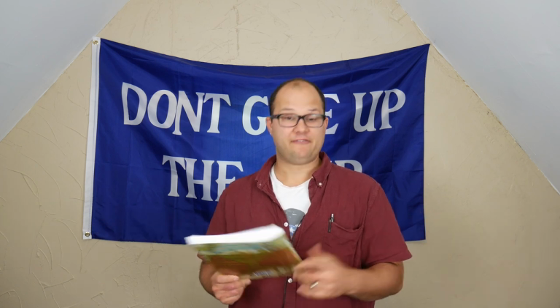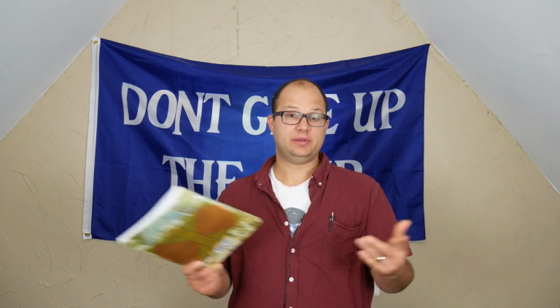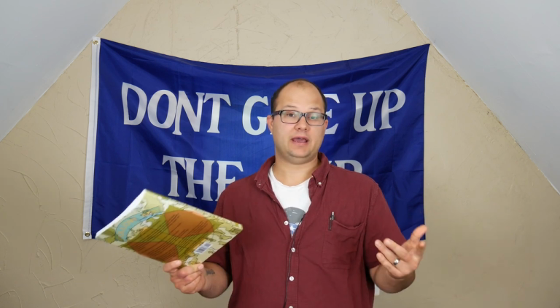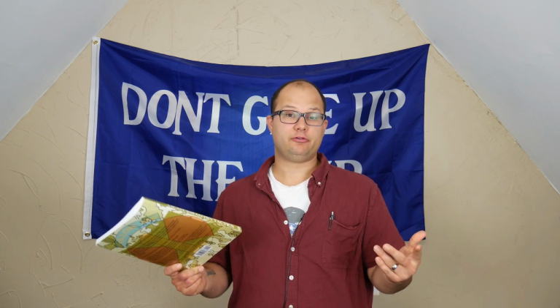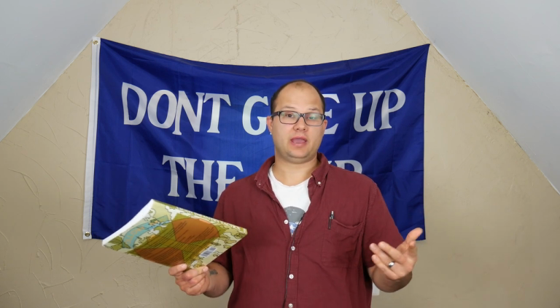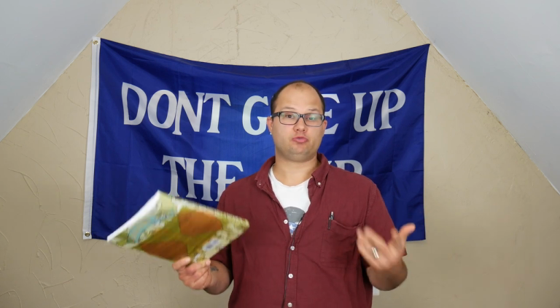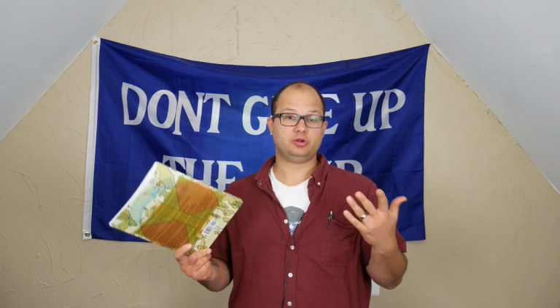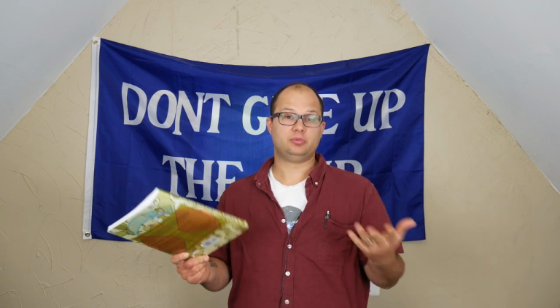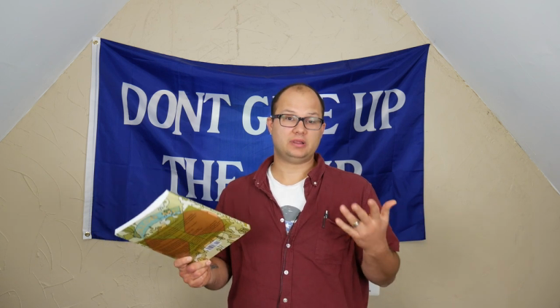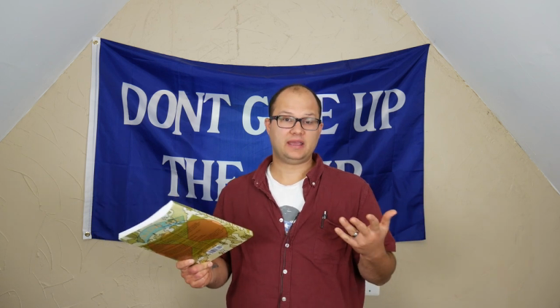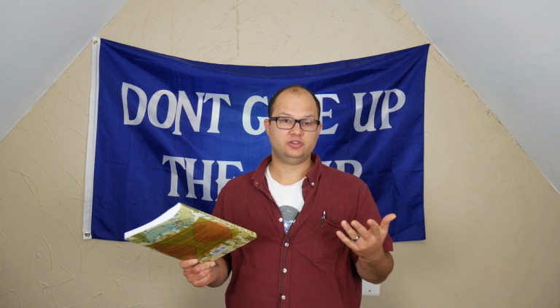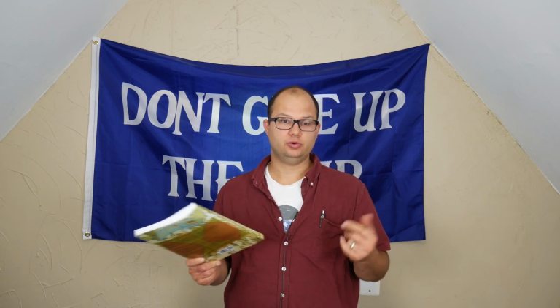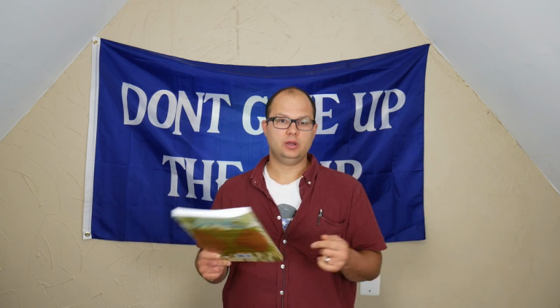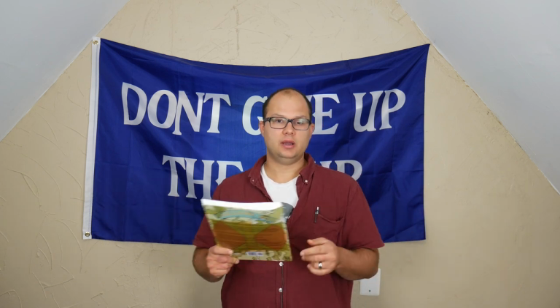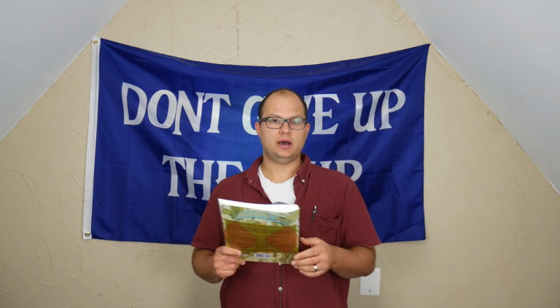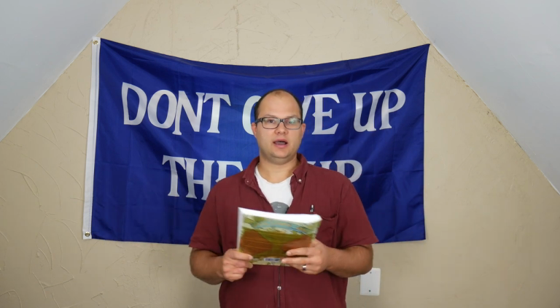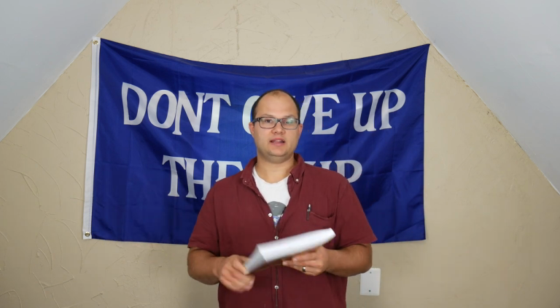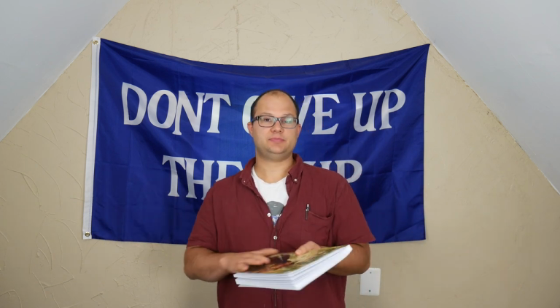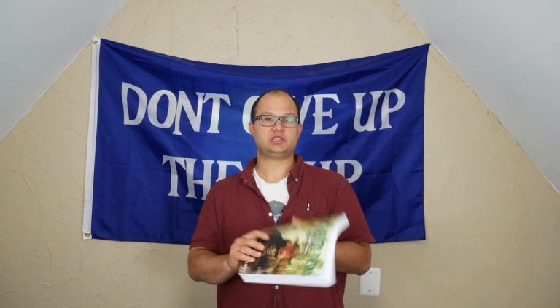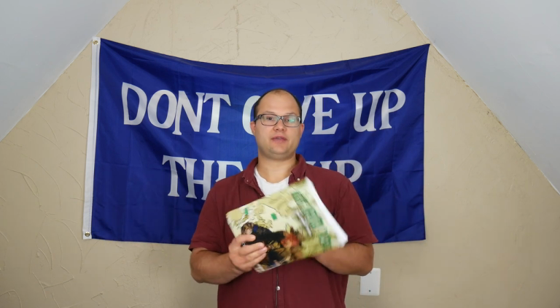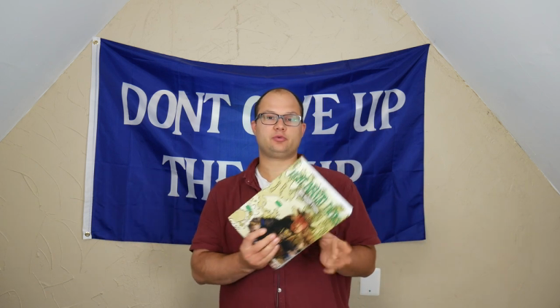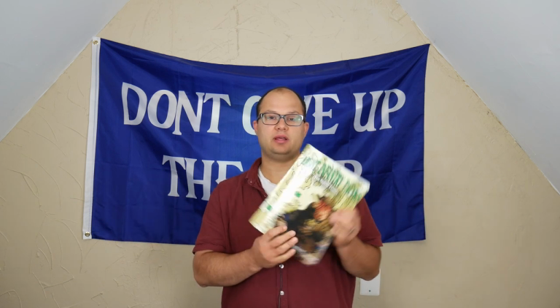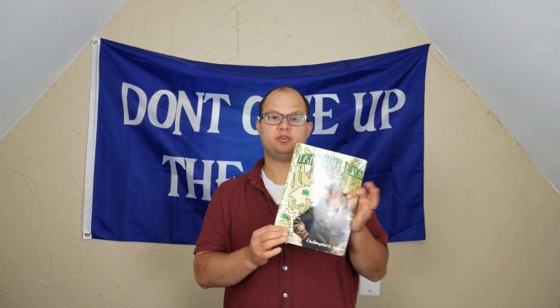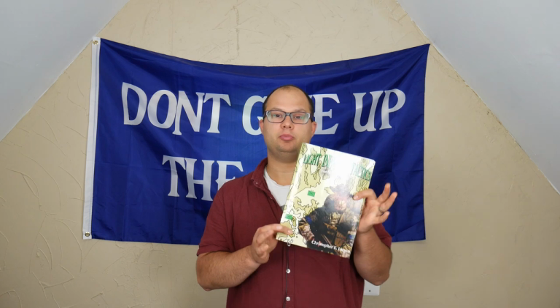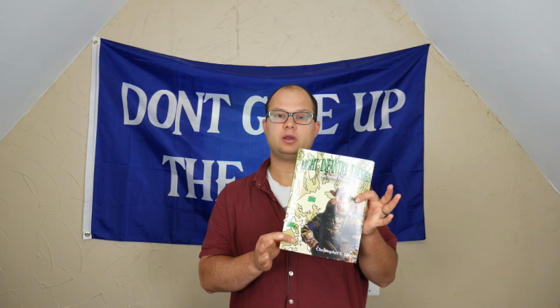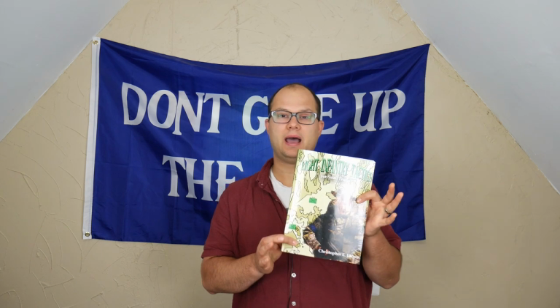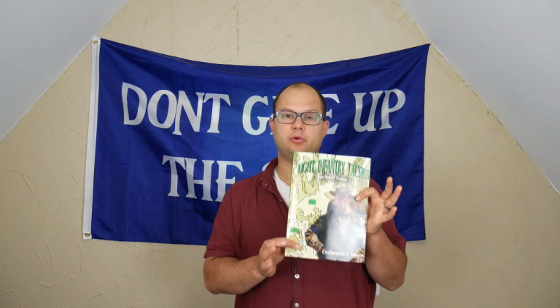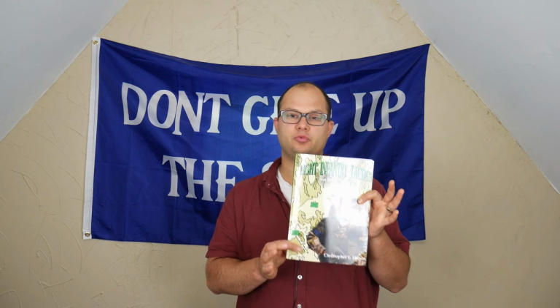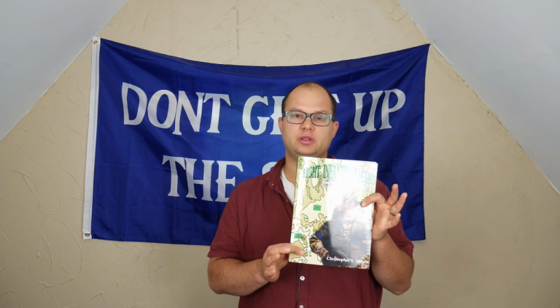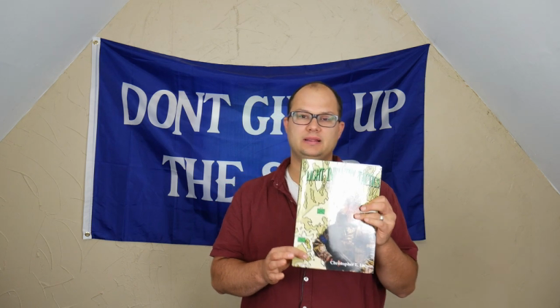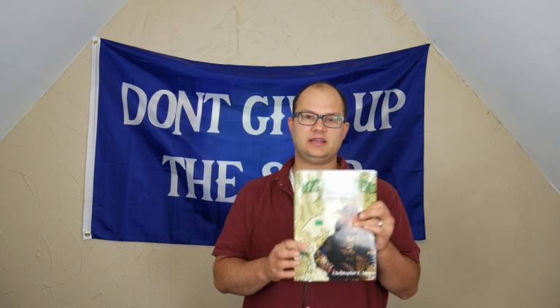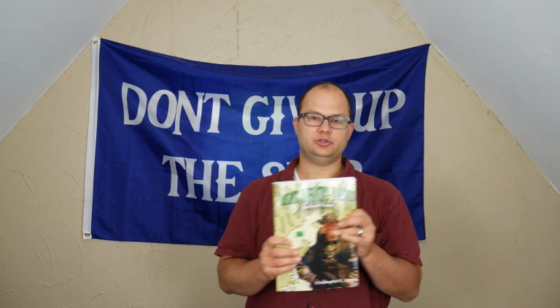I haven't been down there yet, but I really would like to, and especially after reading this book, I would really like to.